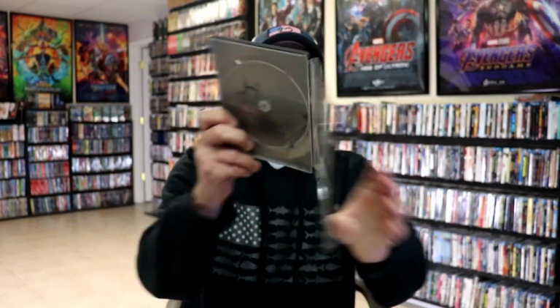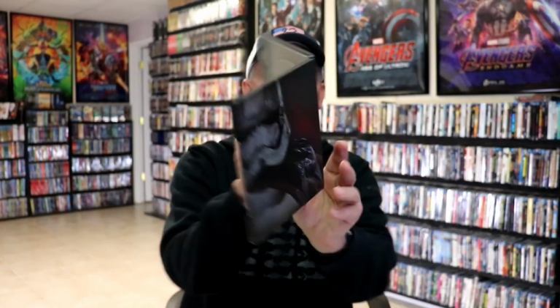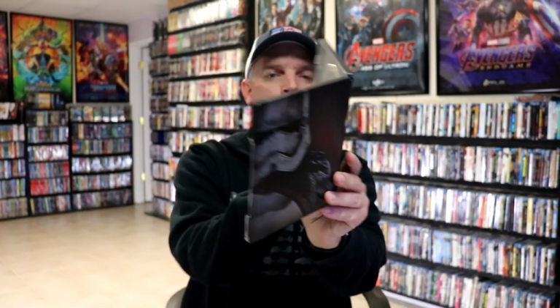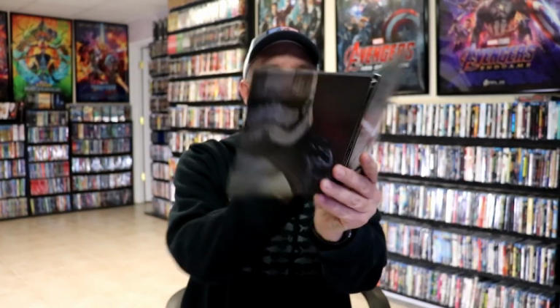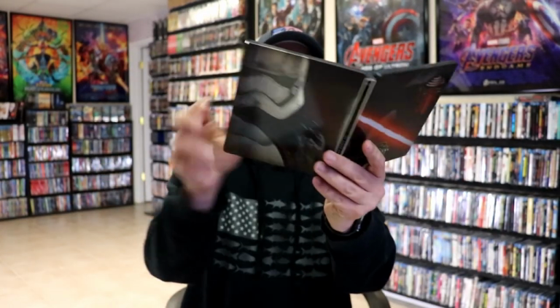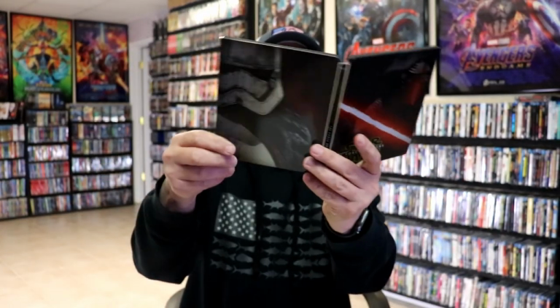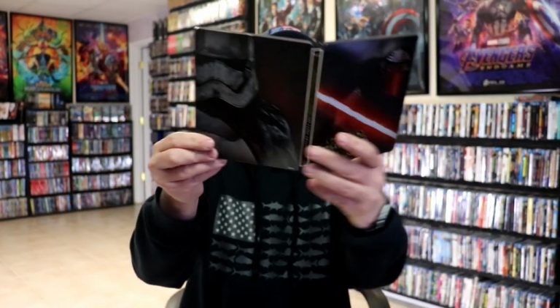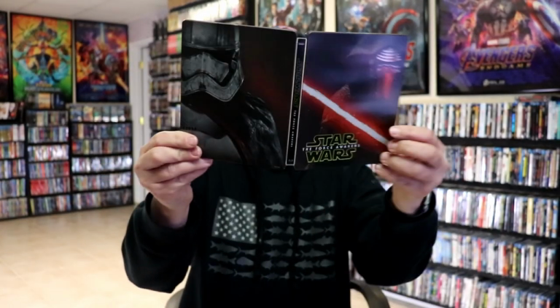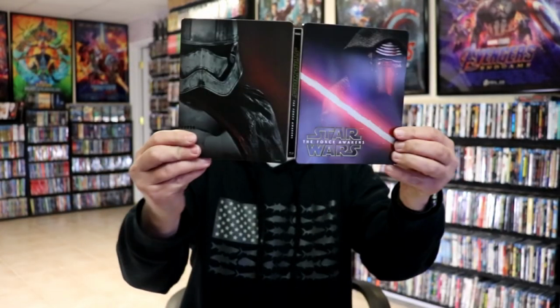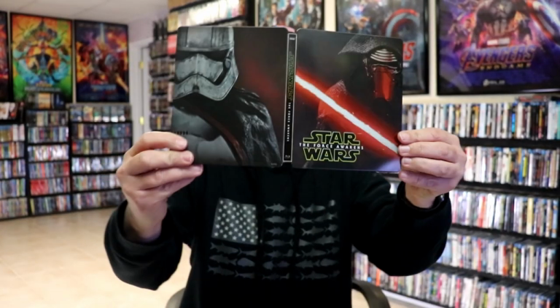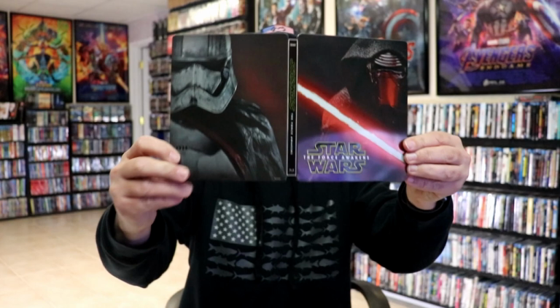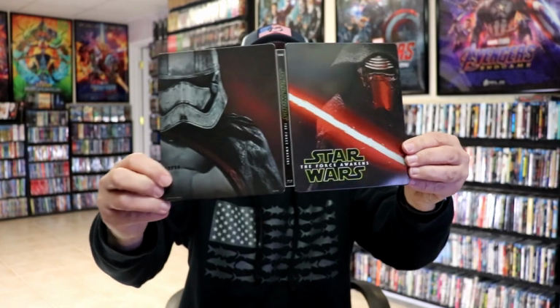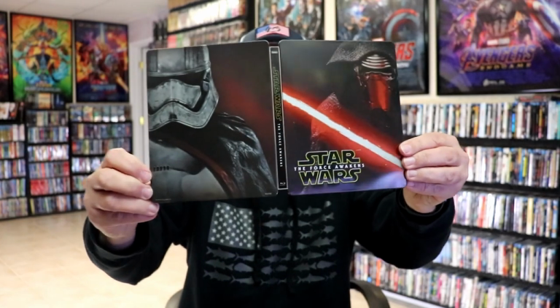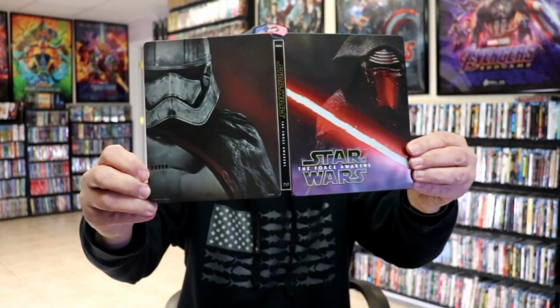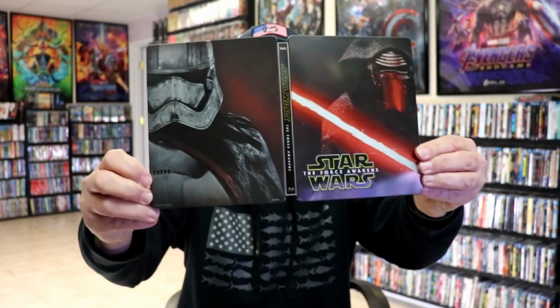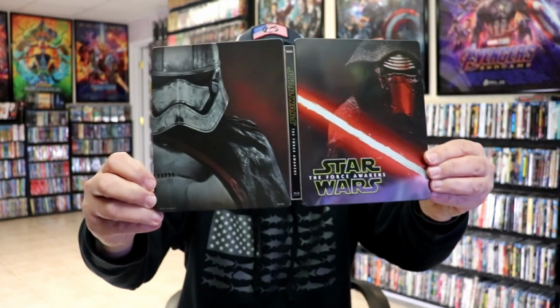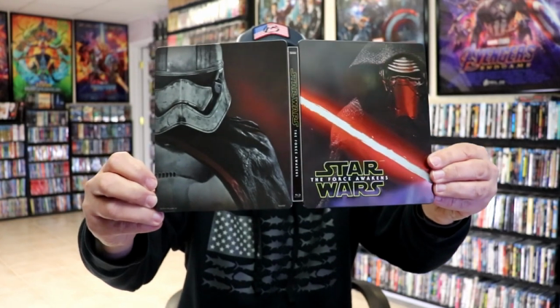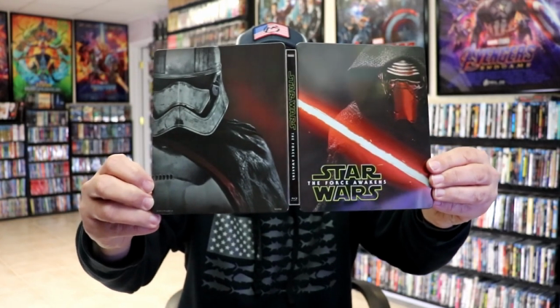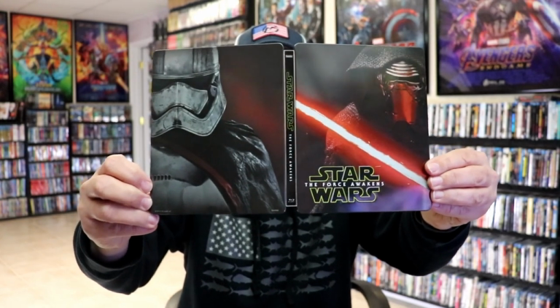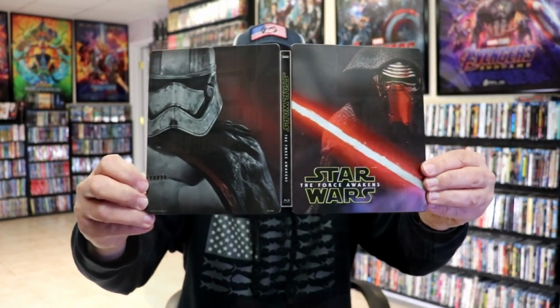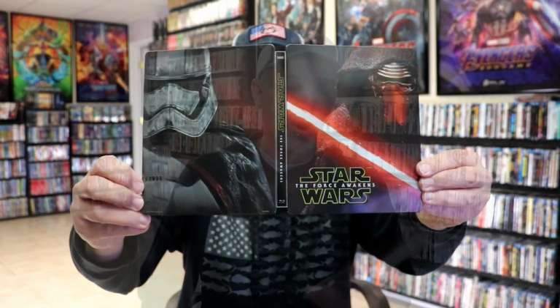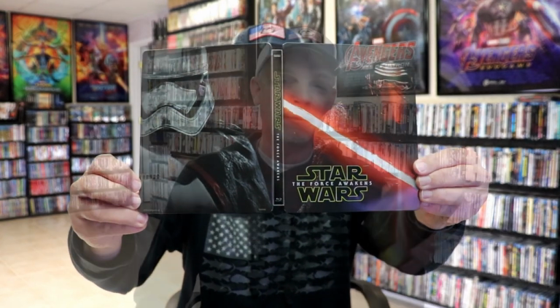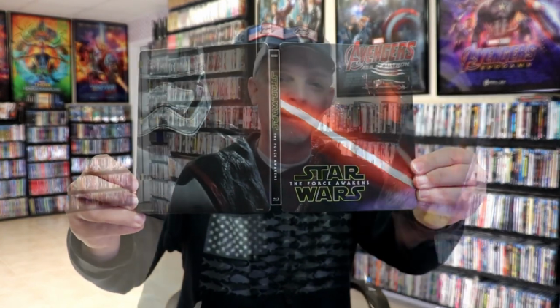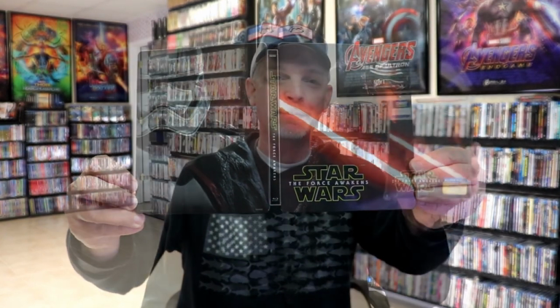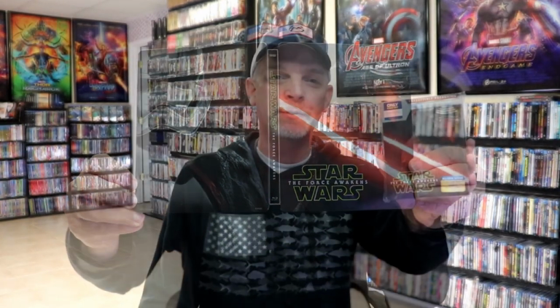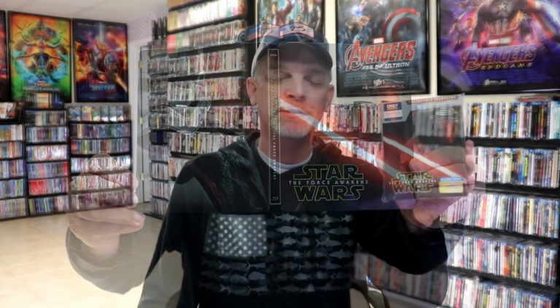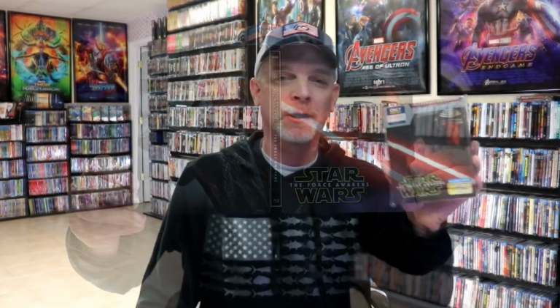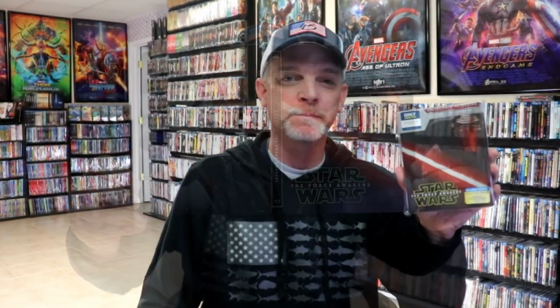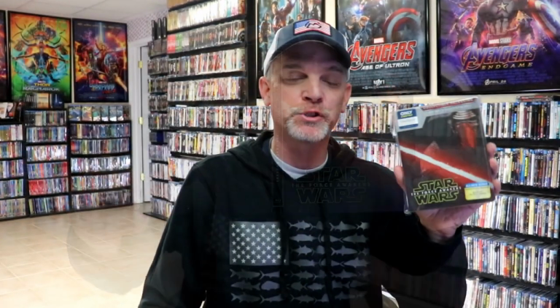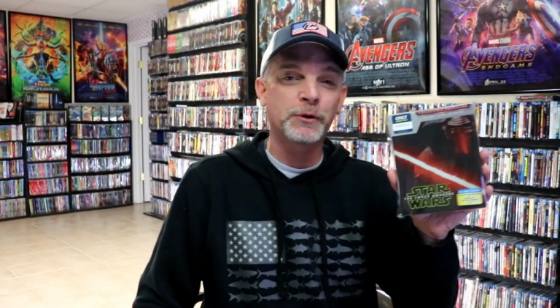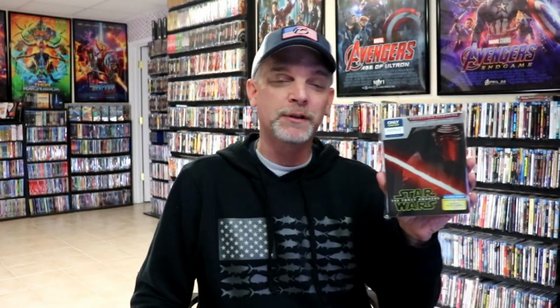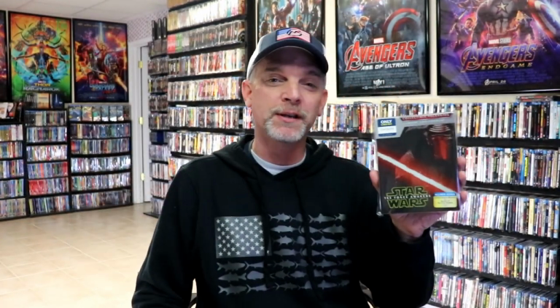Overall, this is a really nice looking Steelbook. I'm really happy with this Steelbook release.